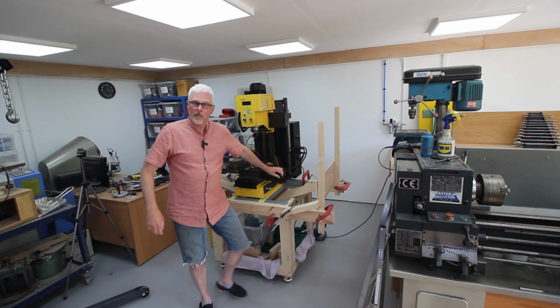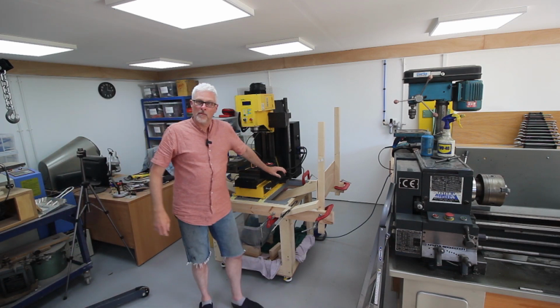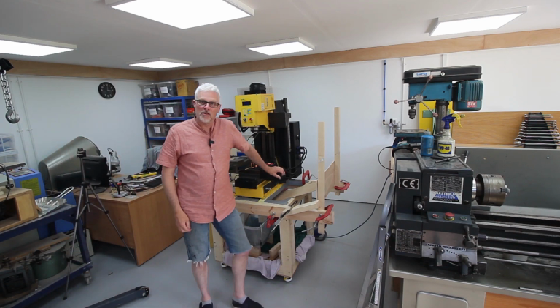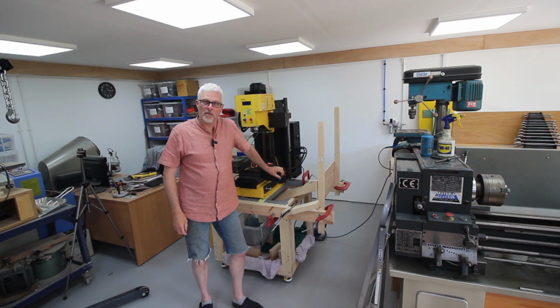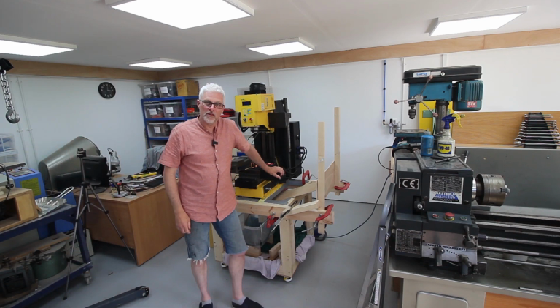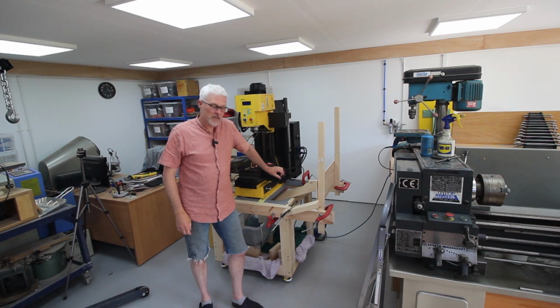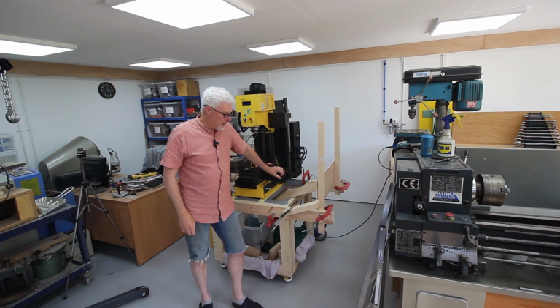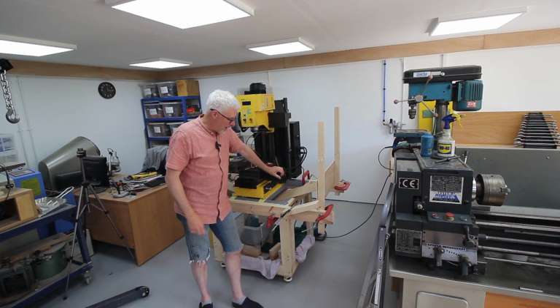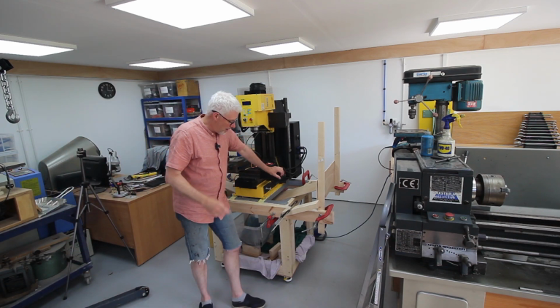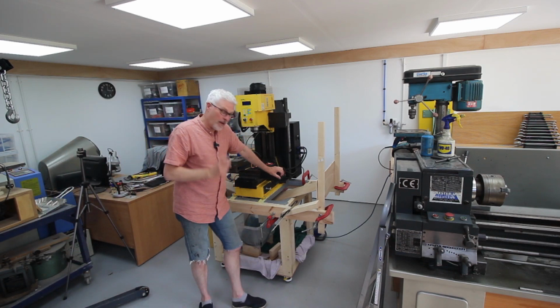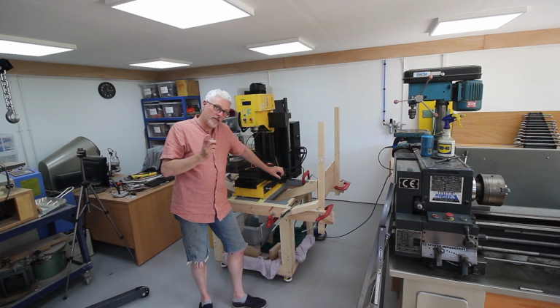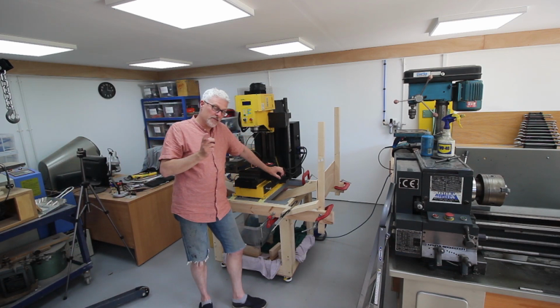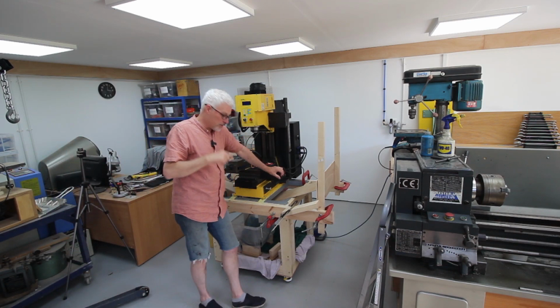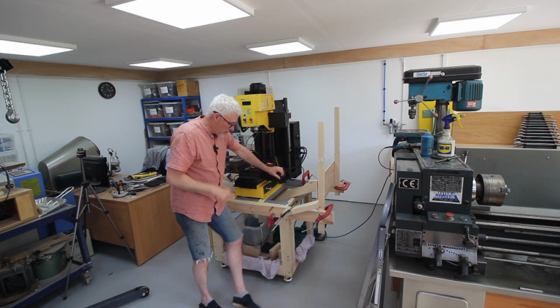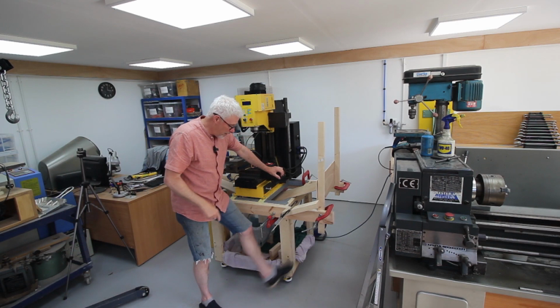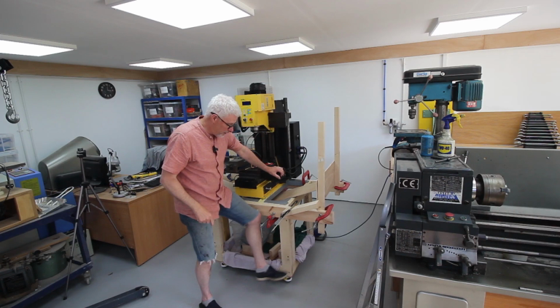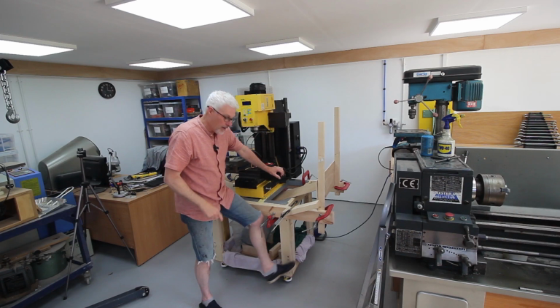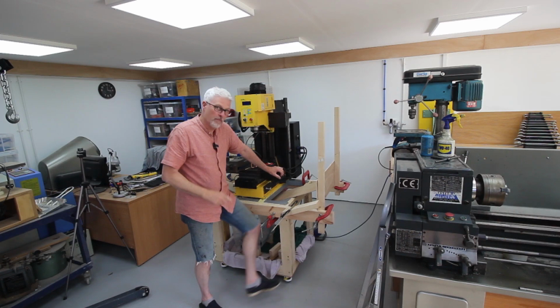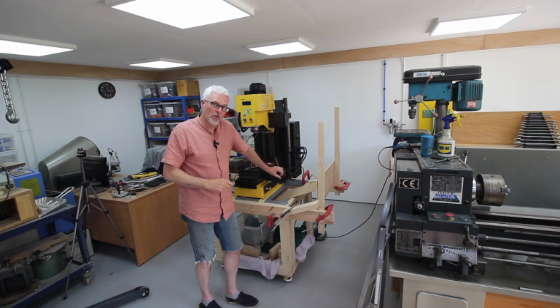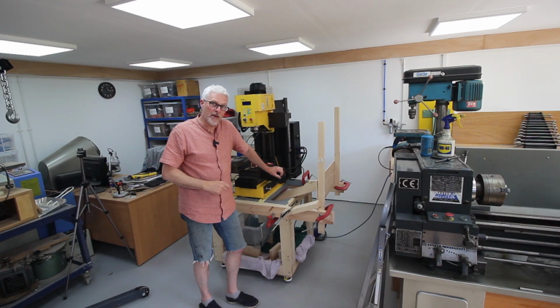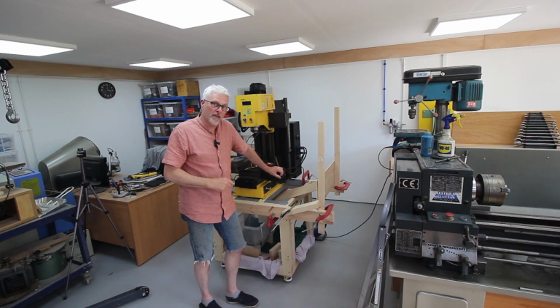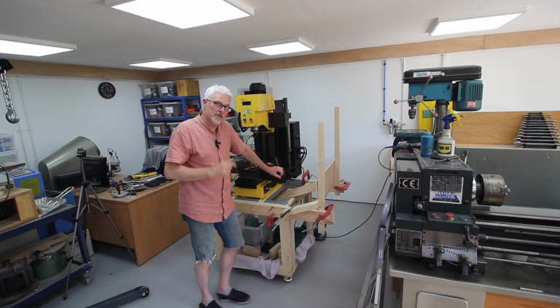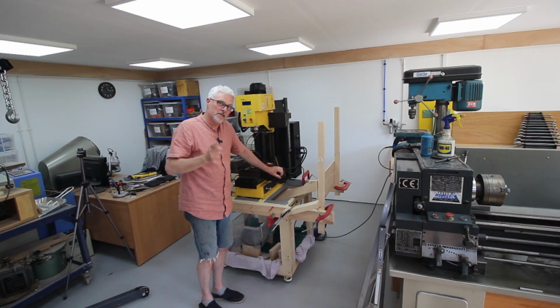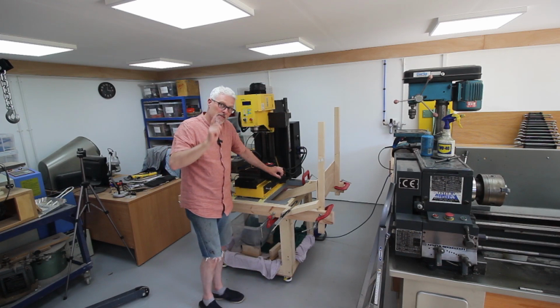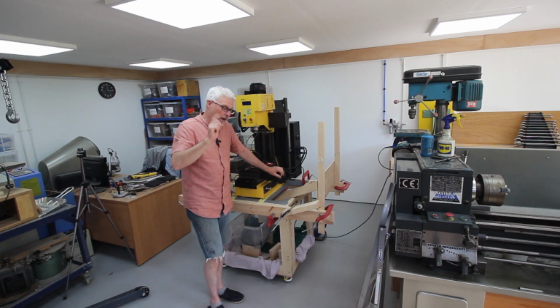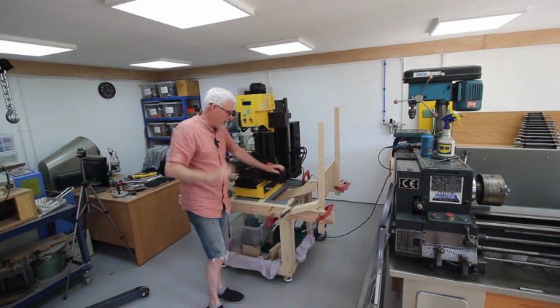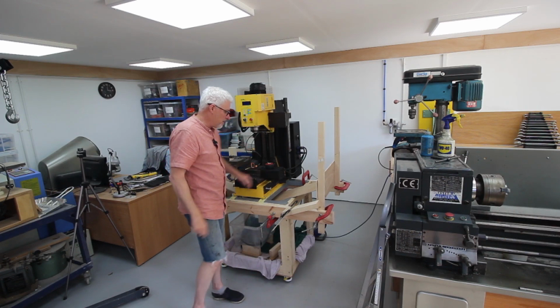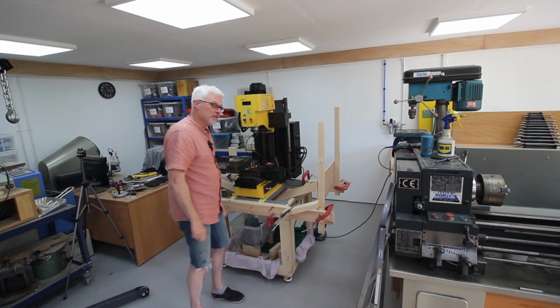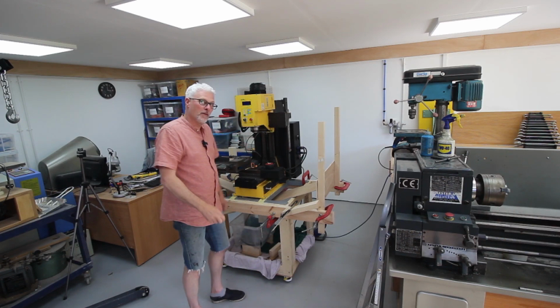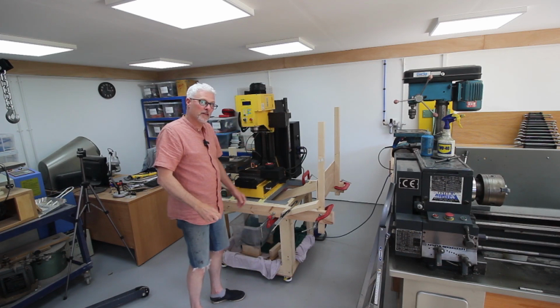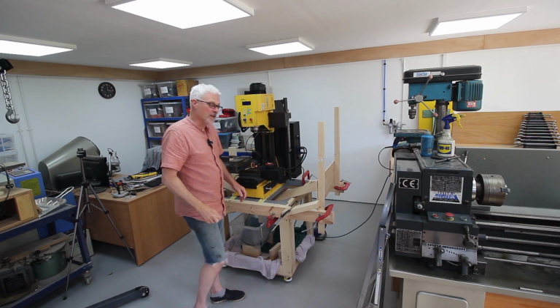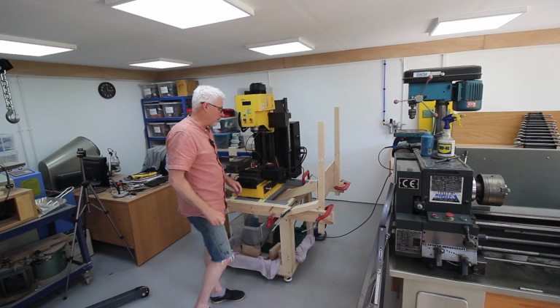Welcome back to the shop, it's good to see you again. This is the story of this mill plinth. Buckle up and see you after the titles.